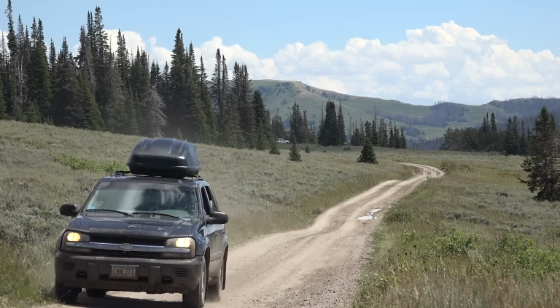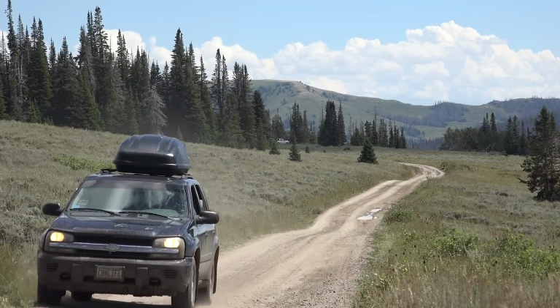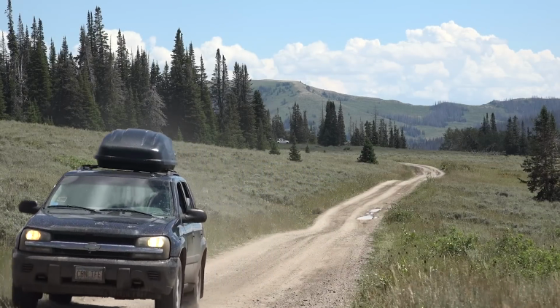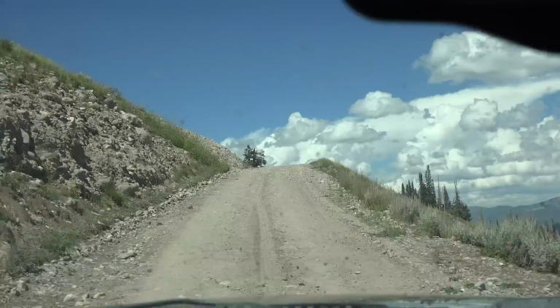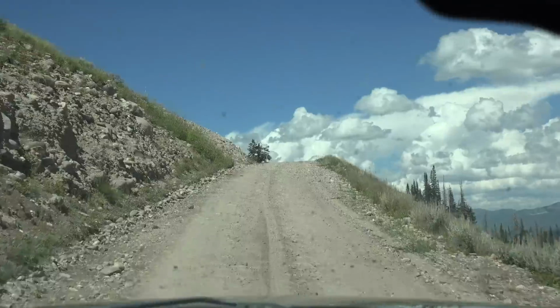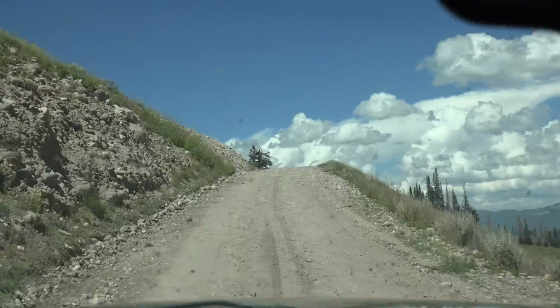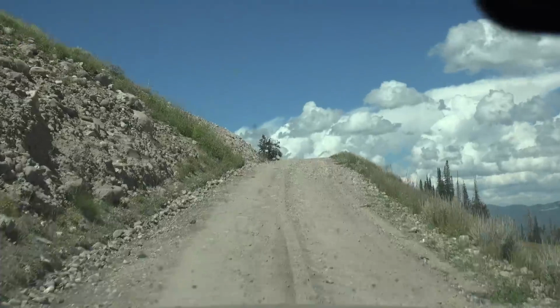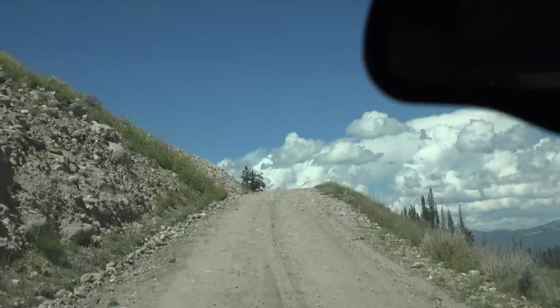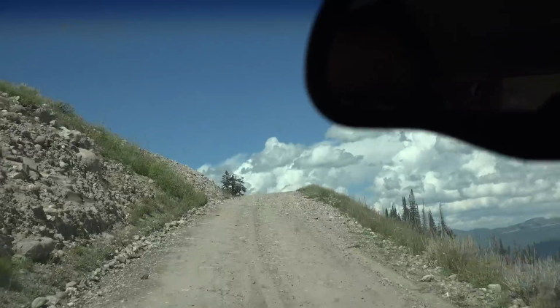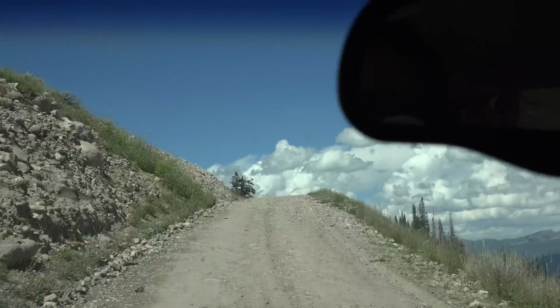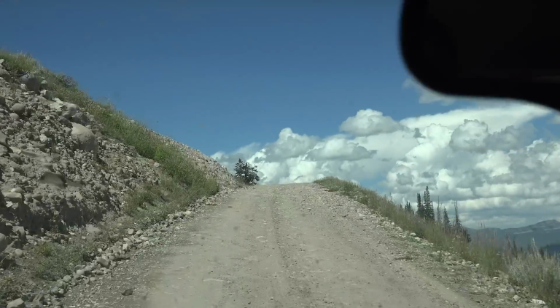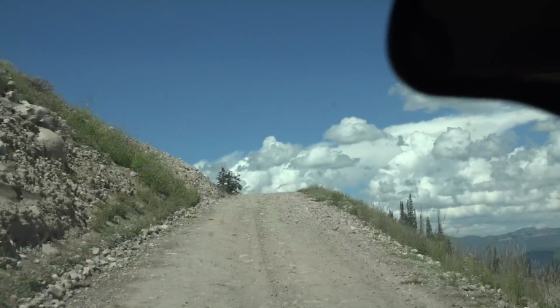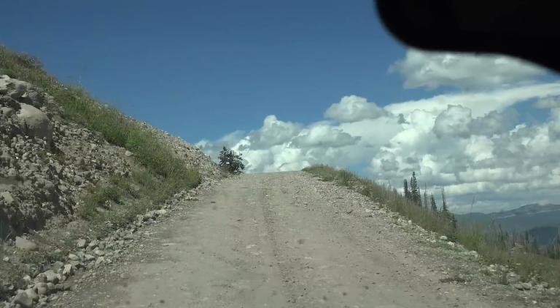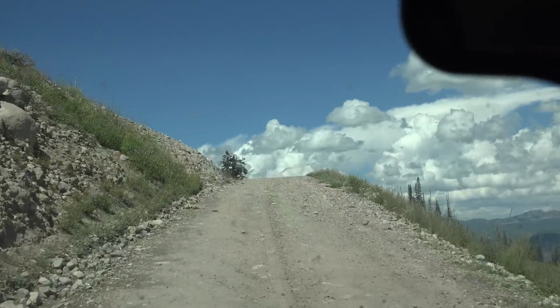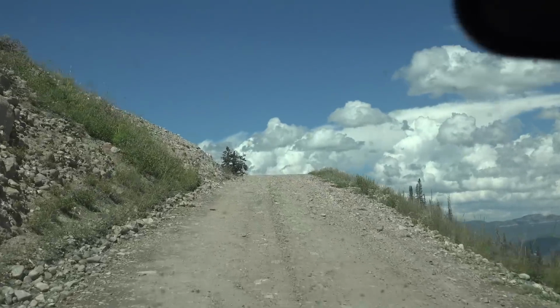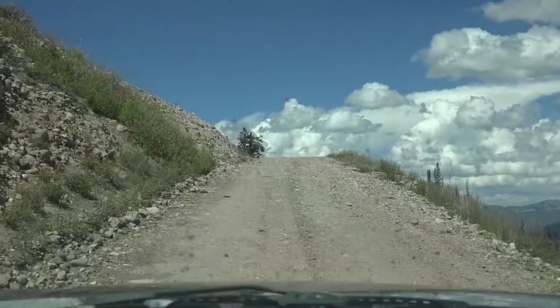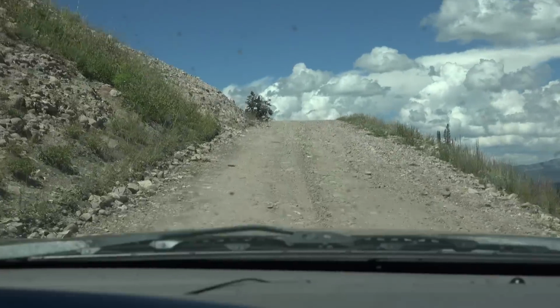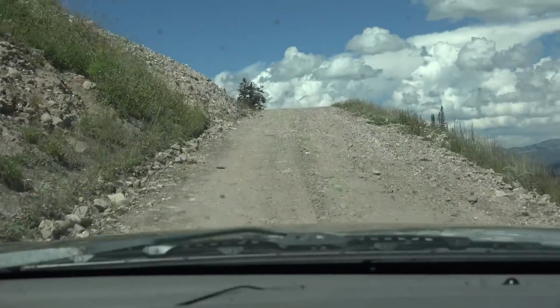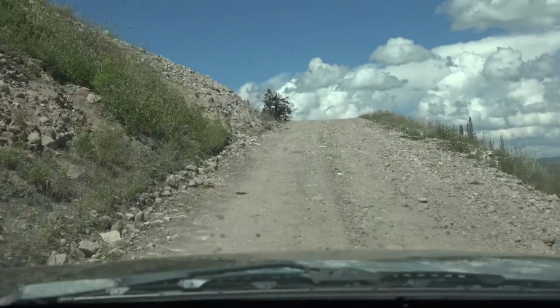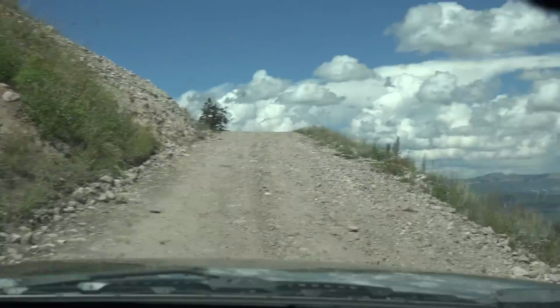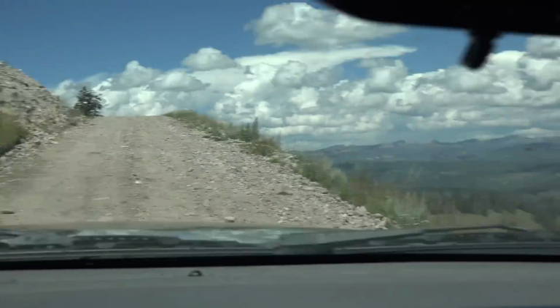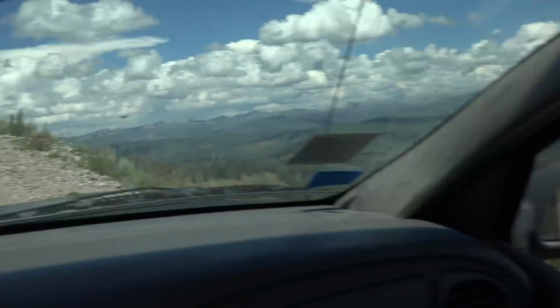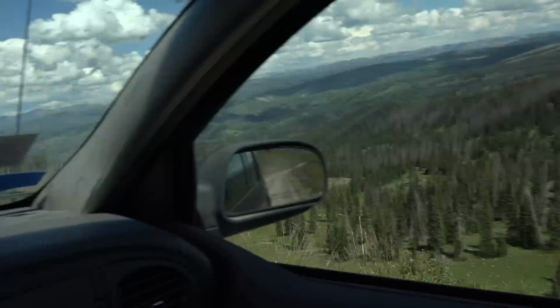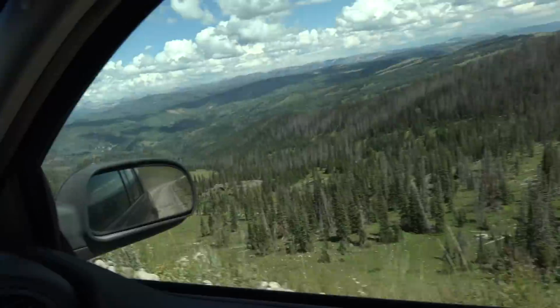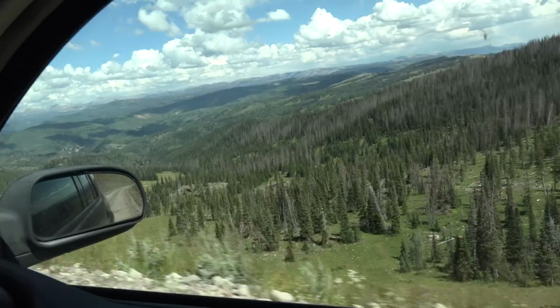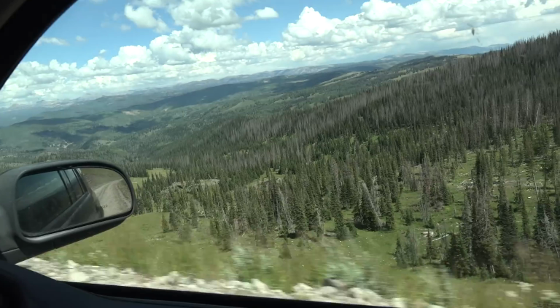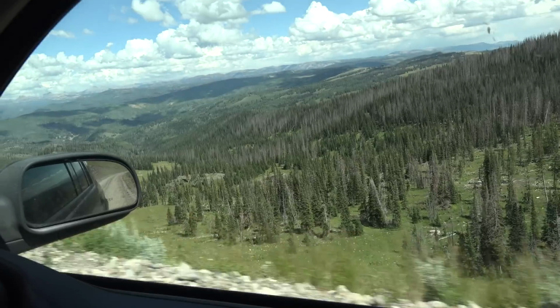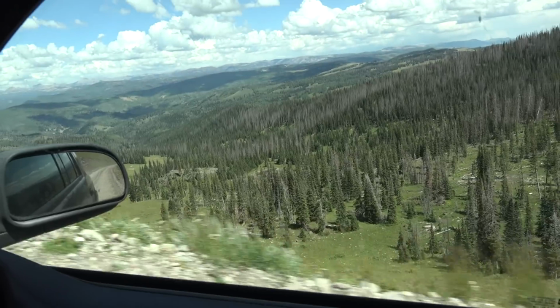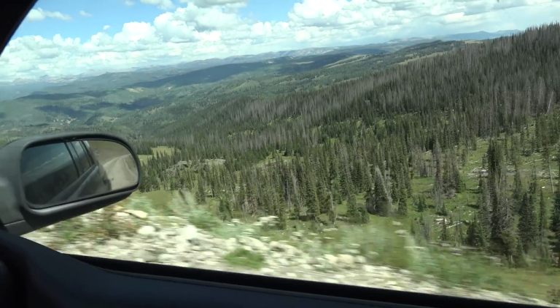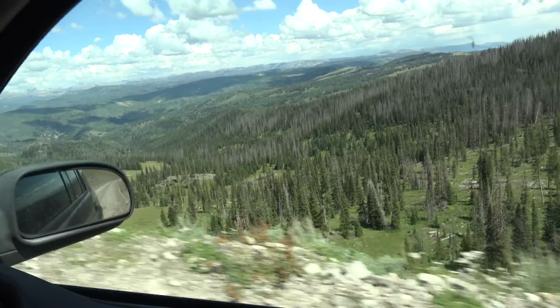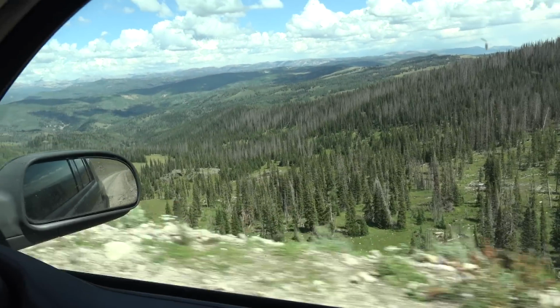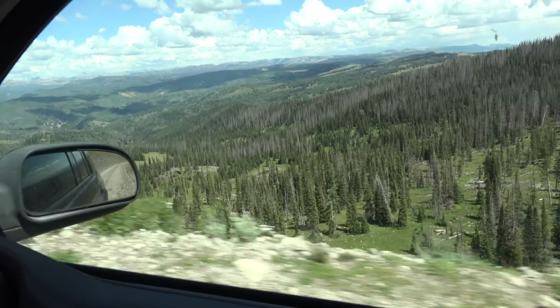So we're climbing this hill now, and it's got a real steep drop-off.